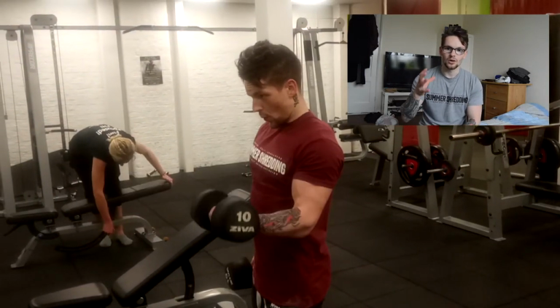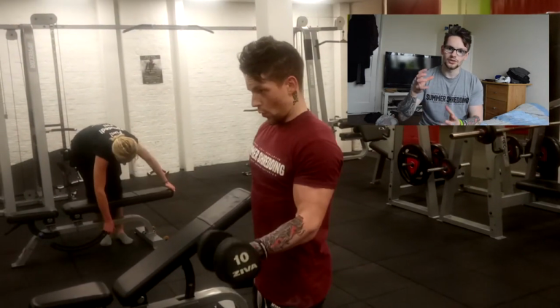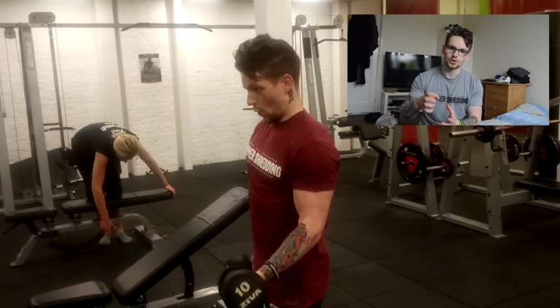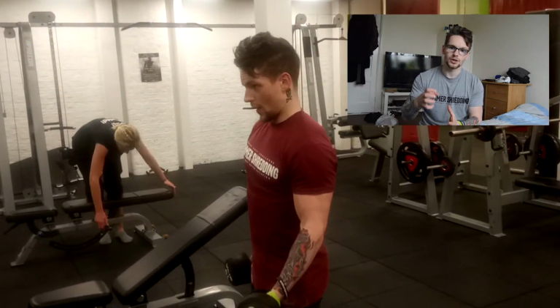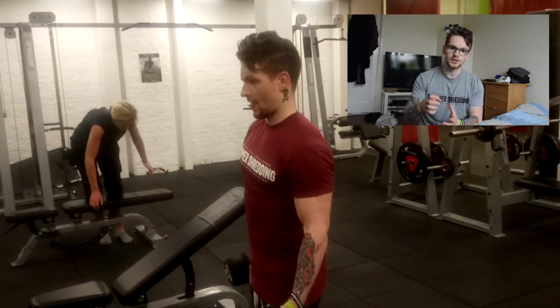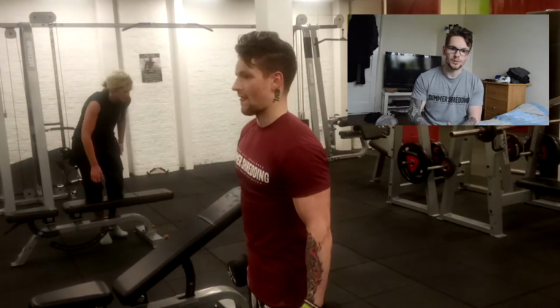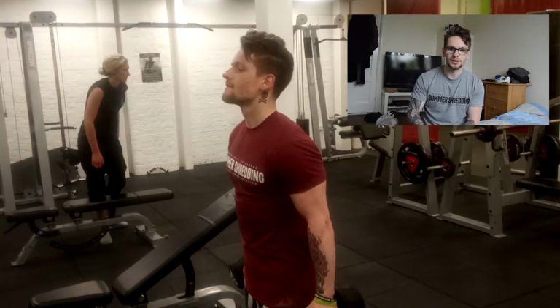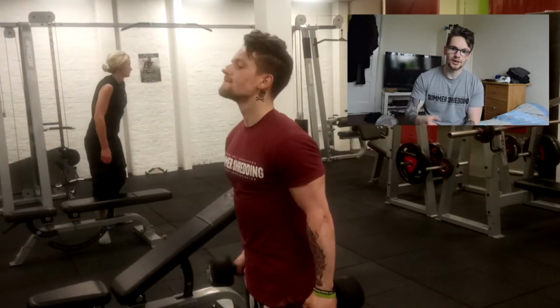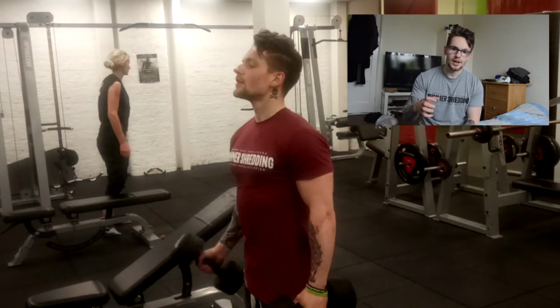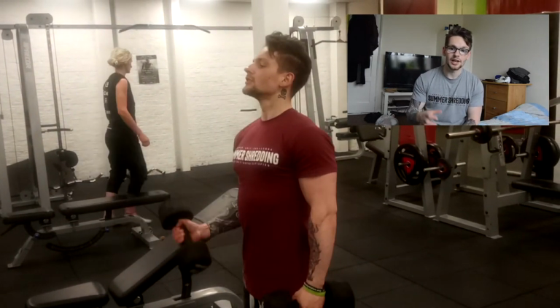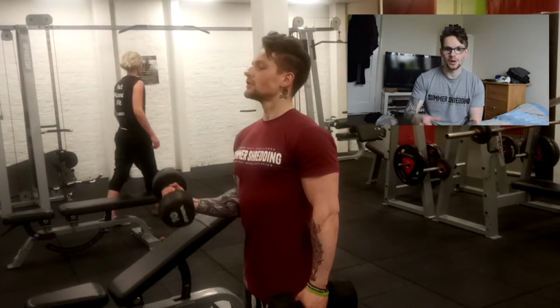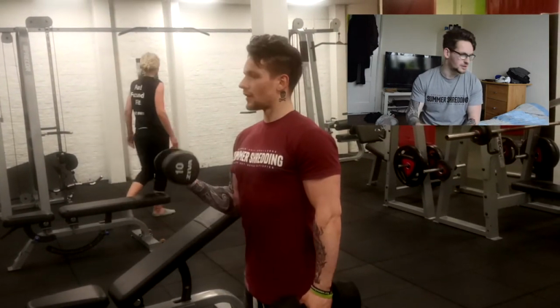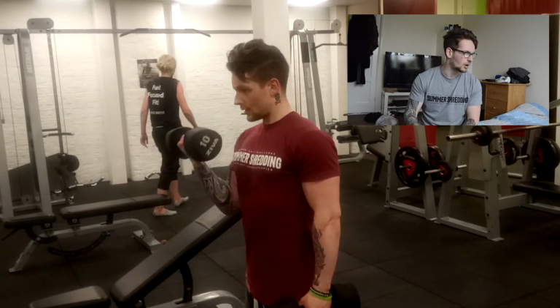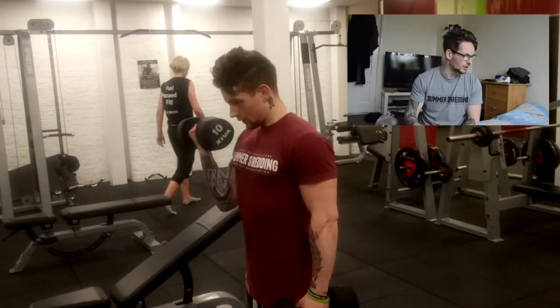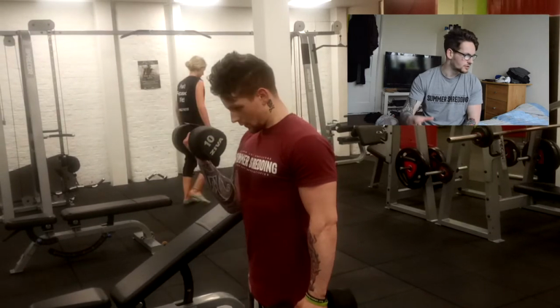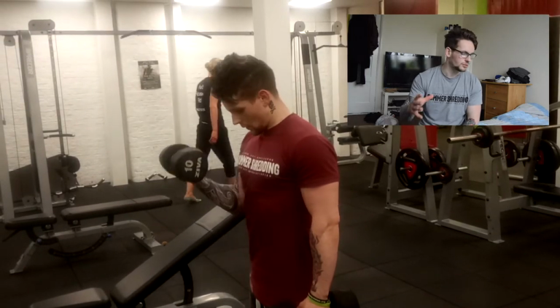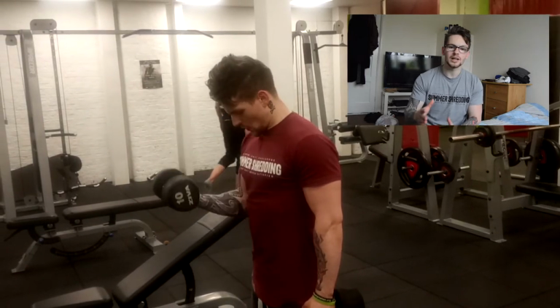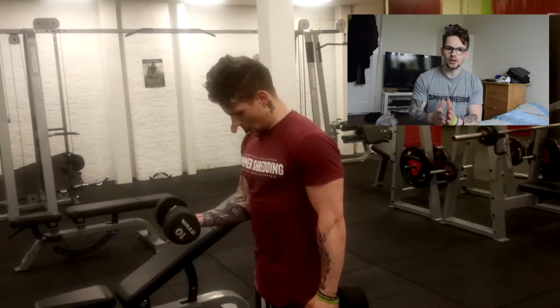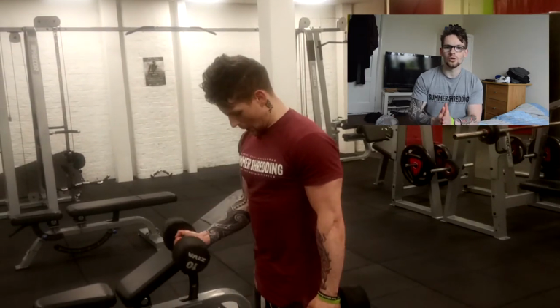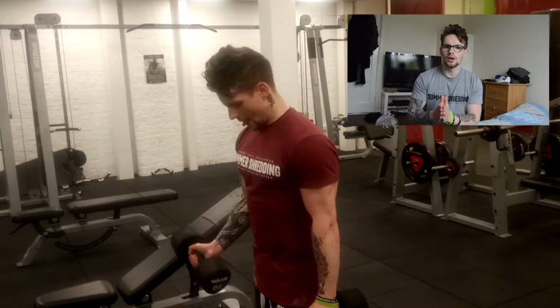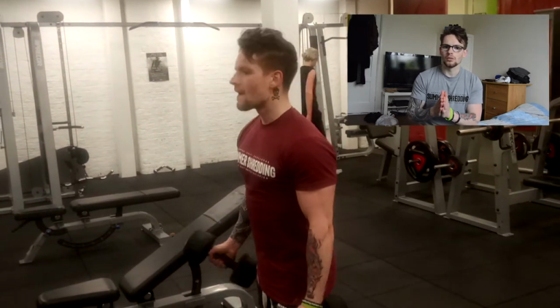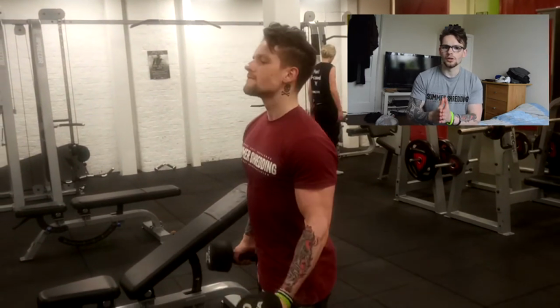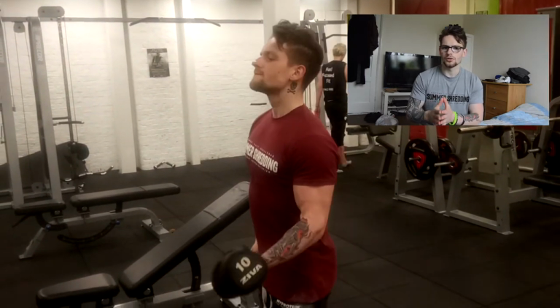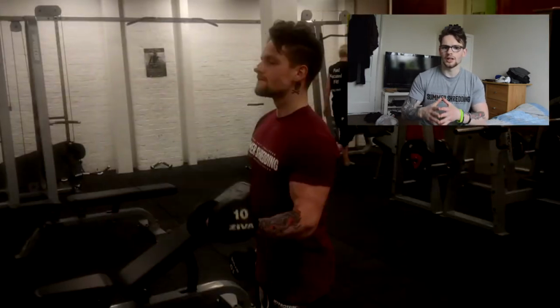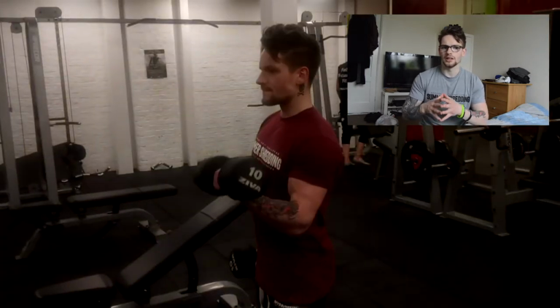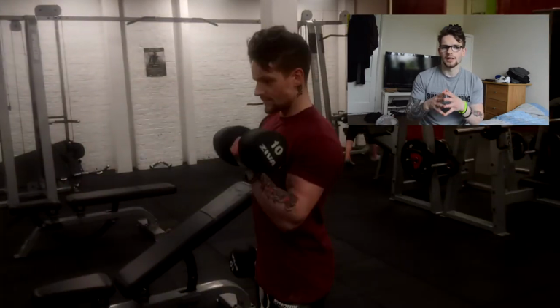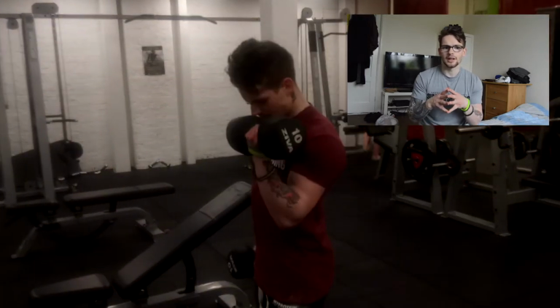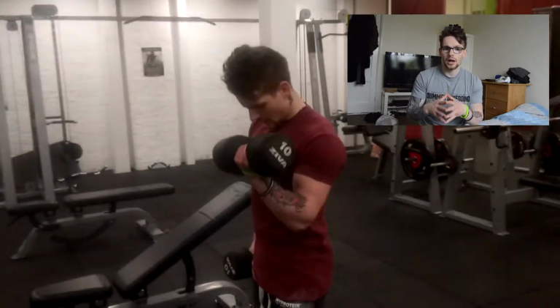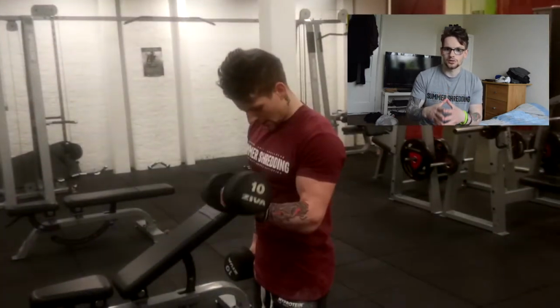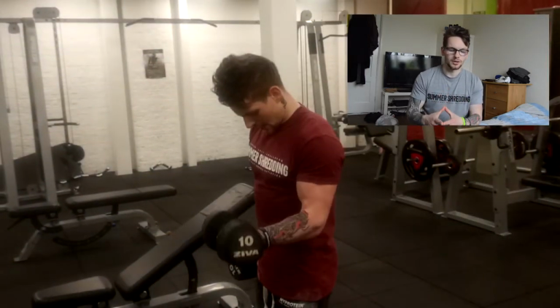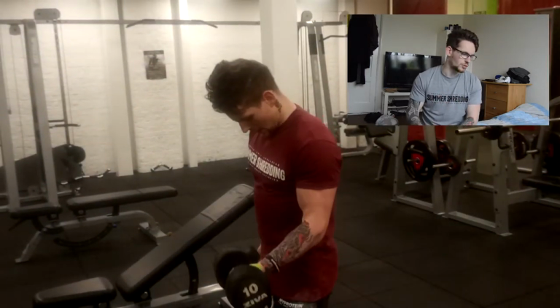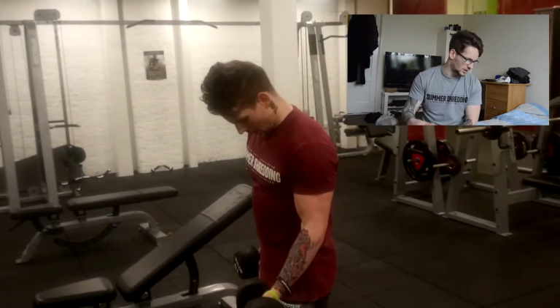You want to train smarter as well as harder. Really know what you're training and how to train it correctly.